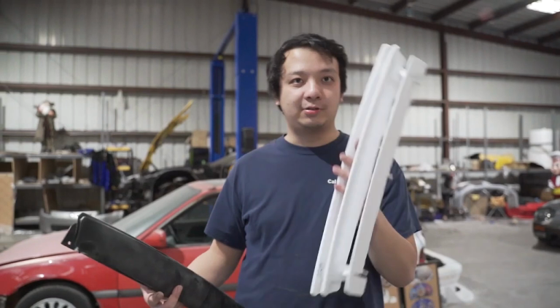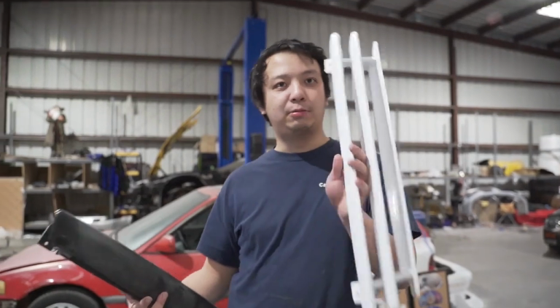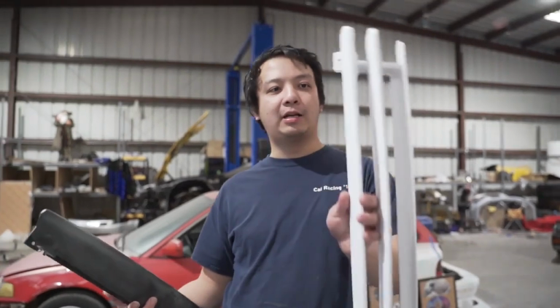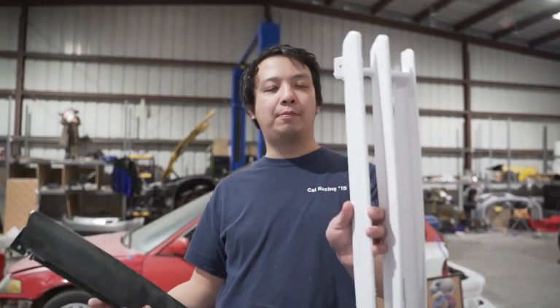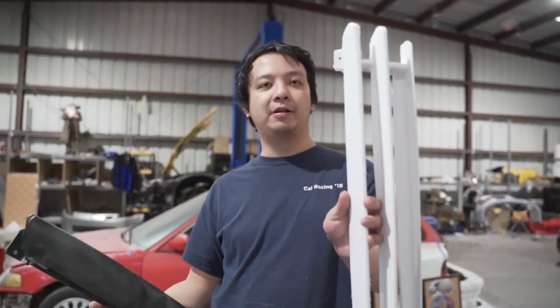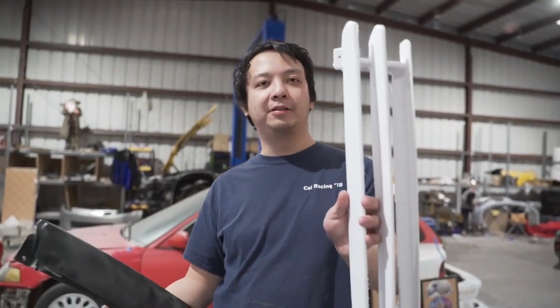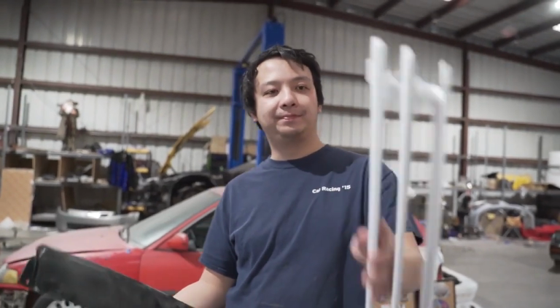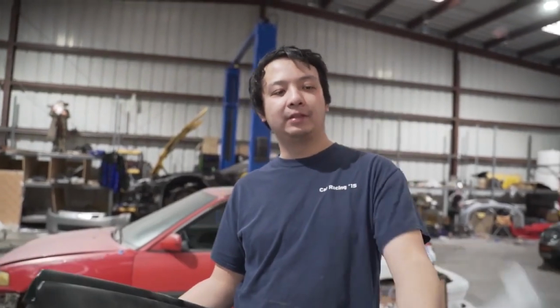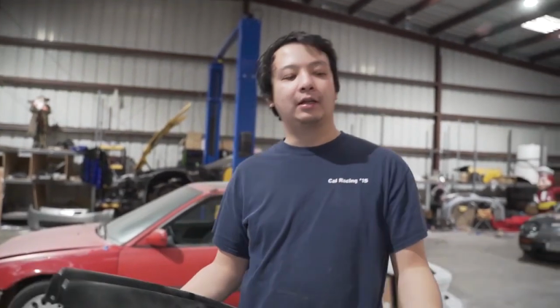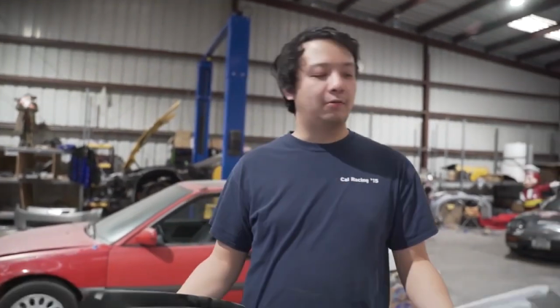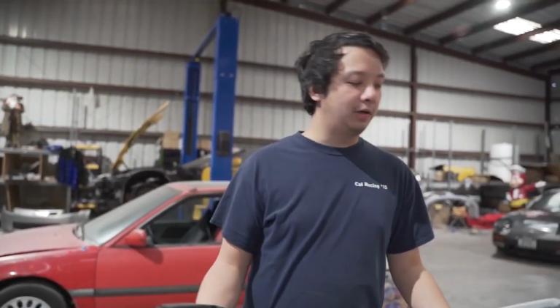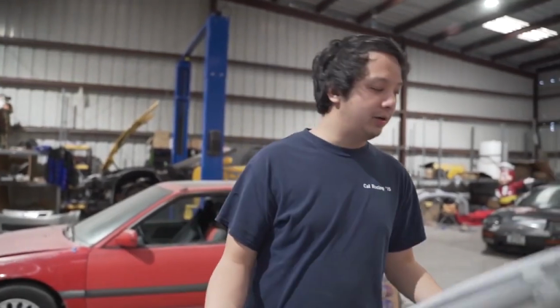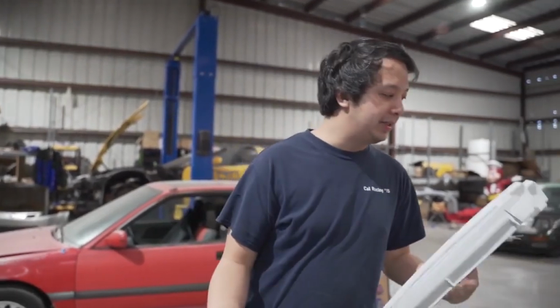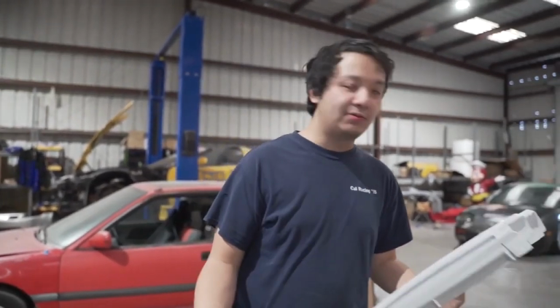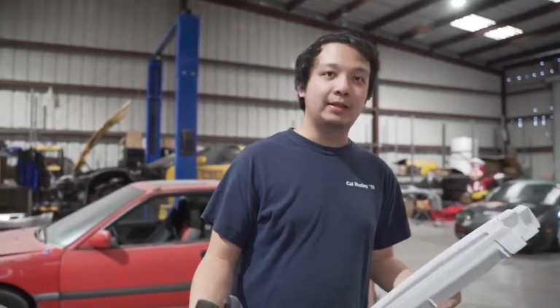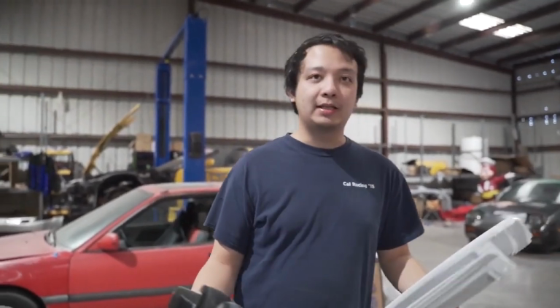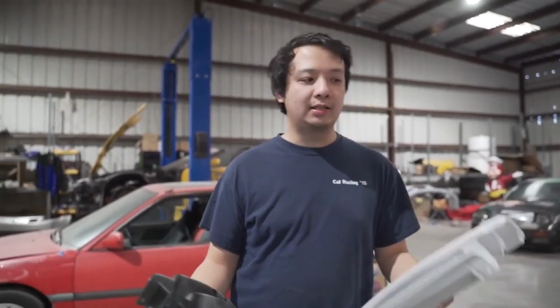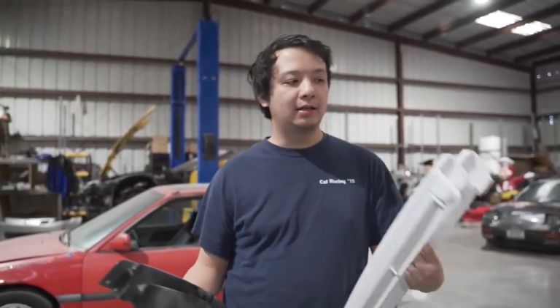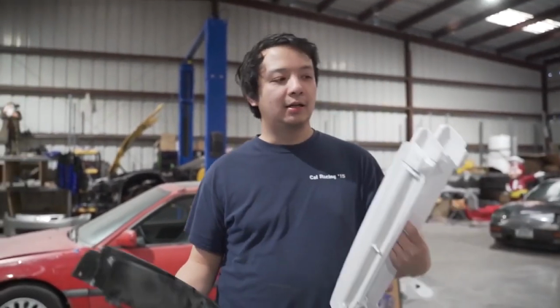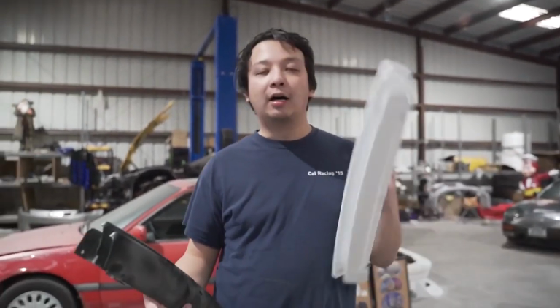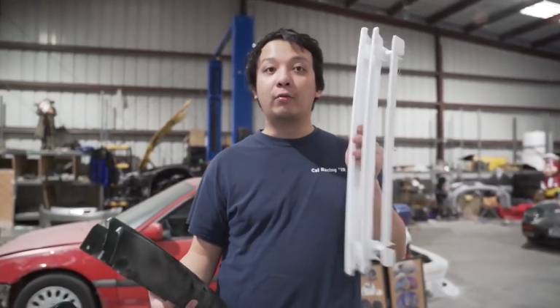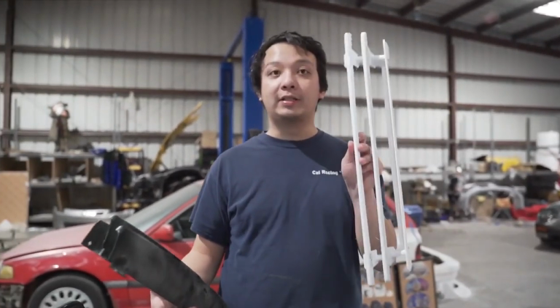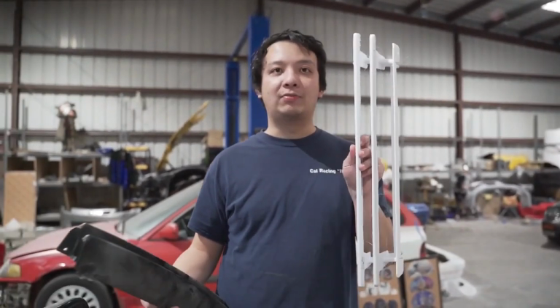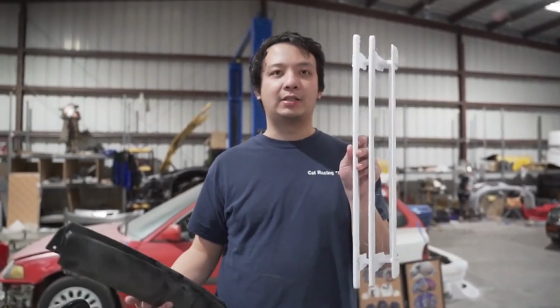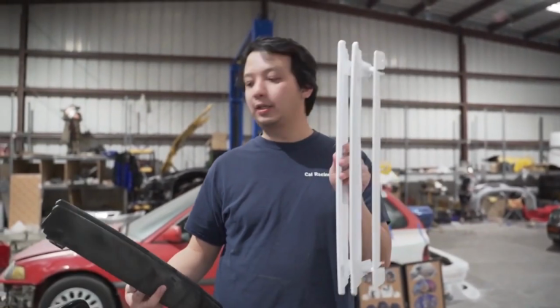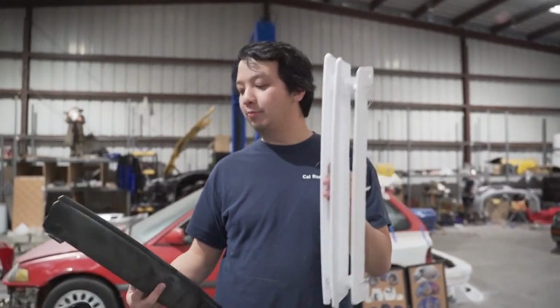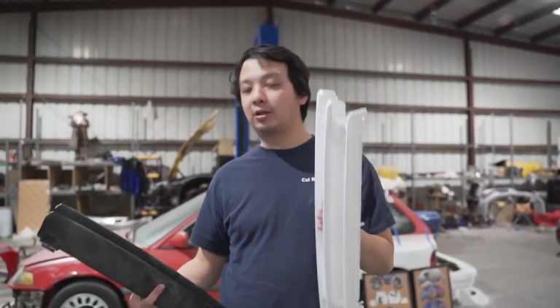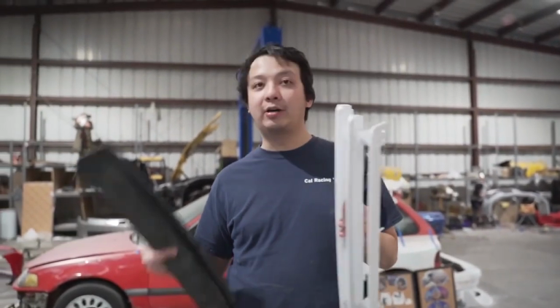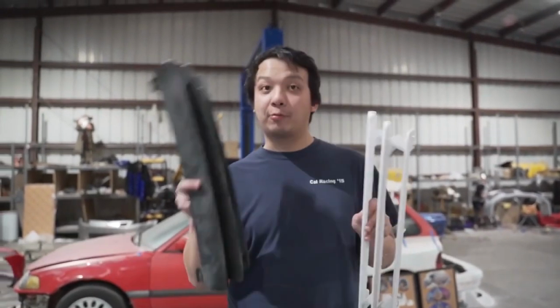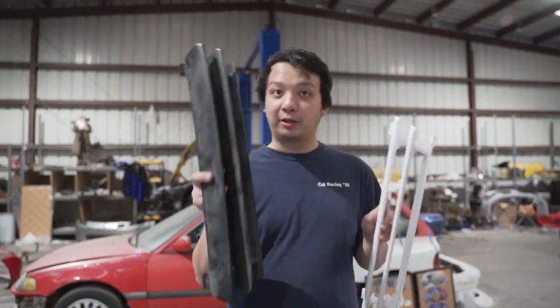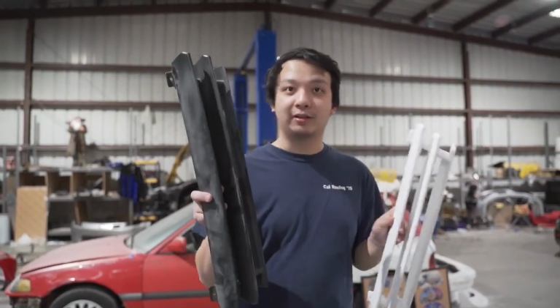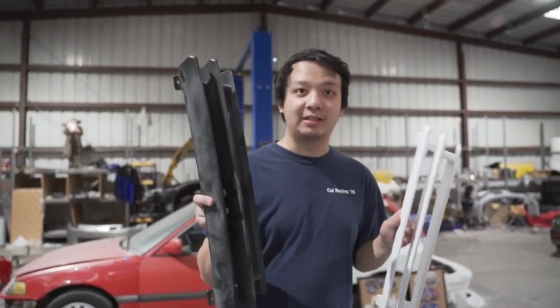So we just pulled it out of the printer. We're going to go ahead and test fit this. Once the test fit's good, we're going to go ahead and return this.